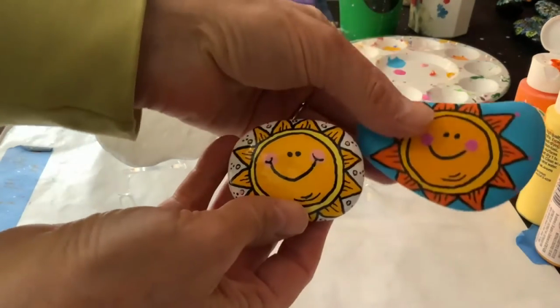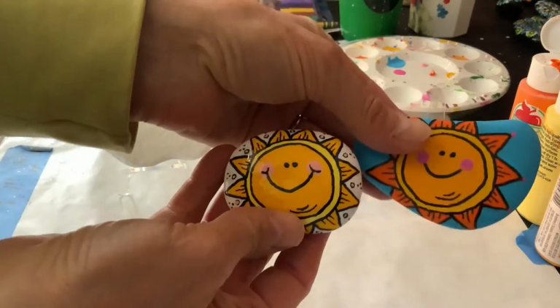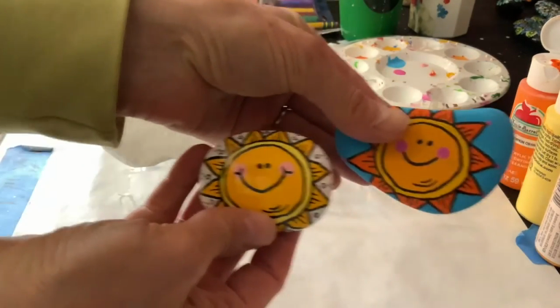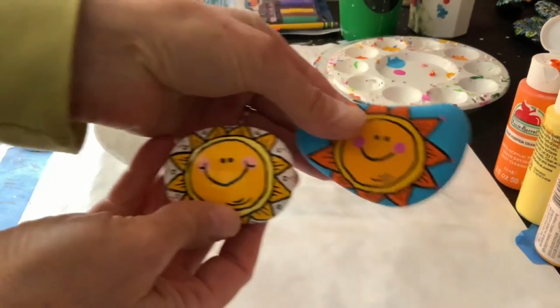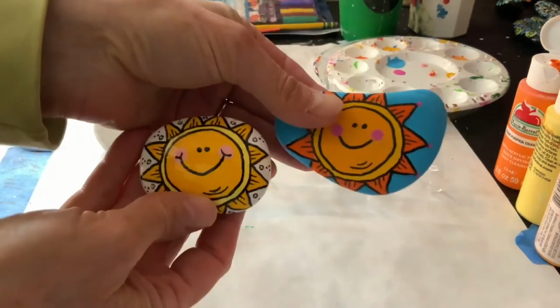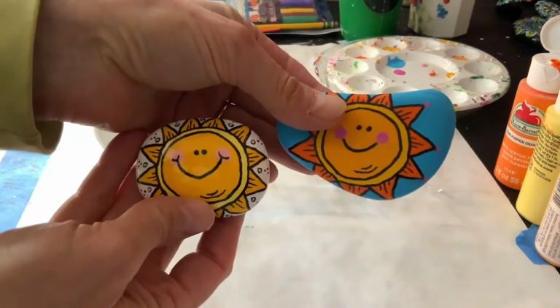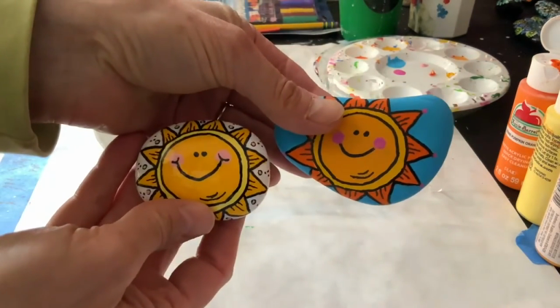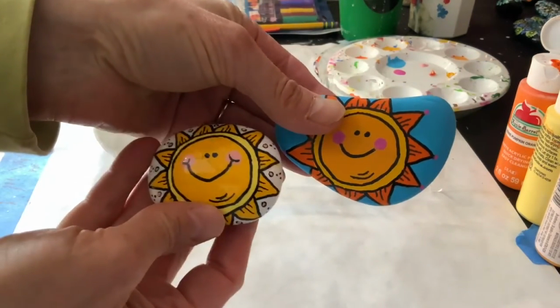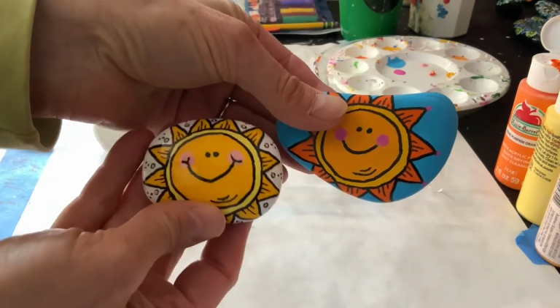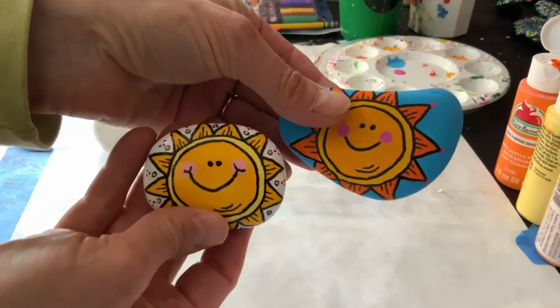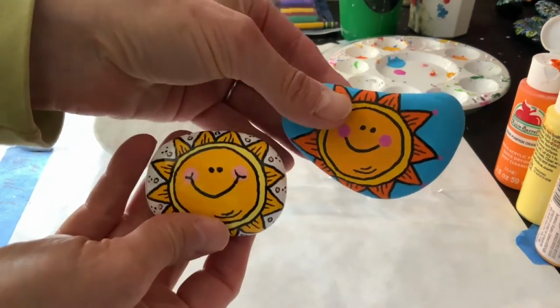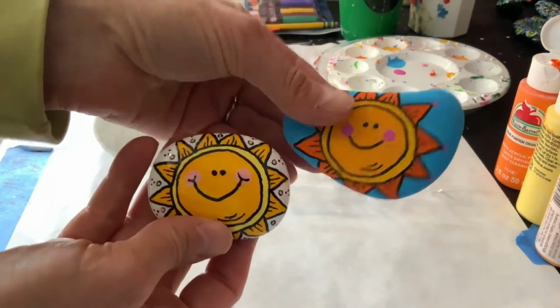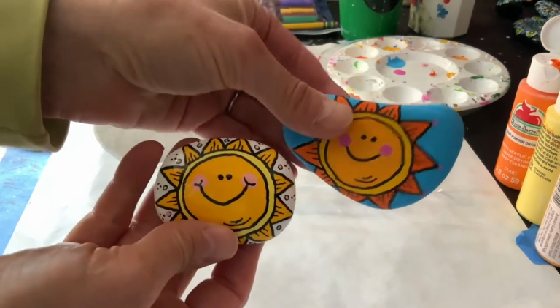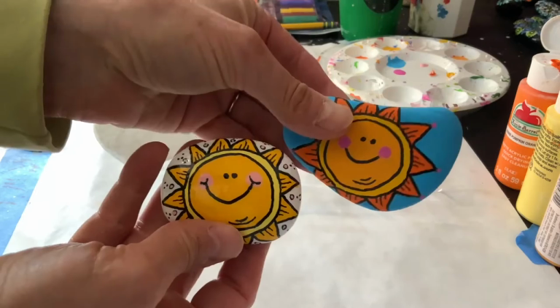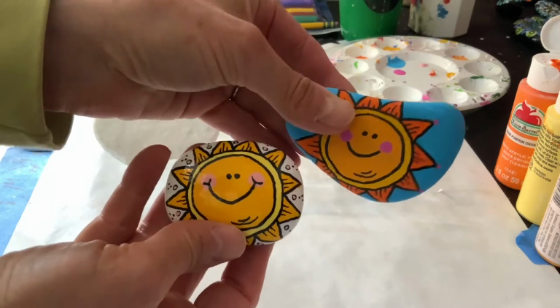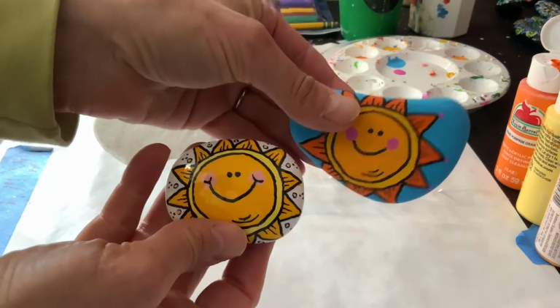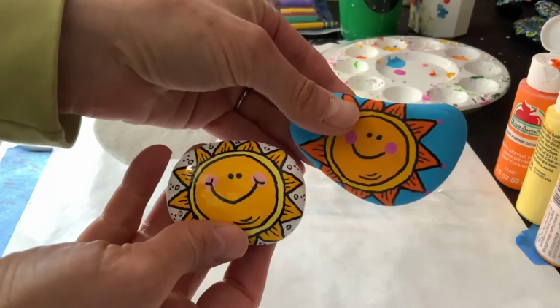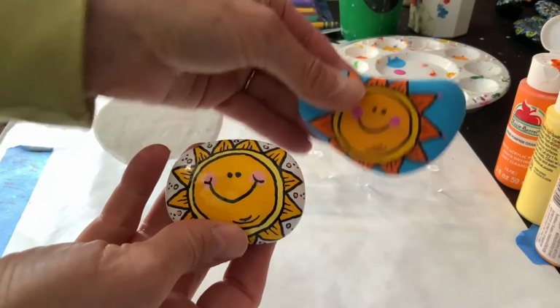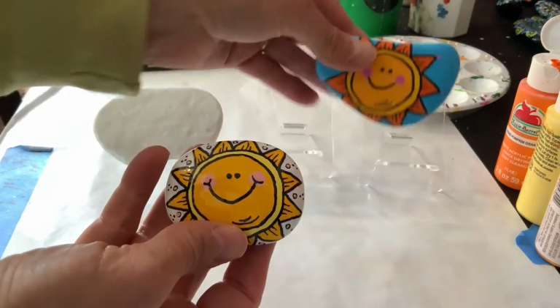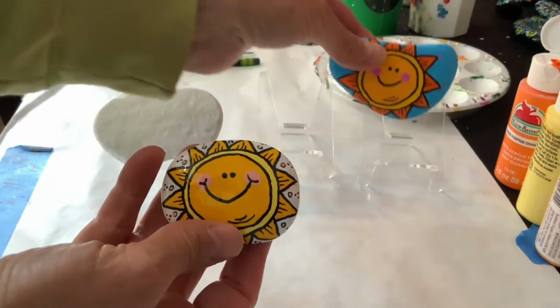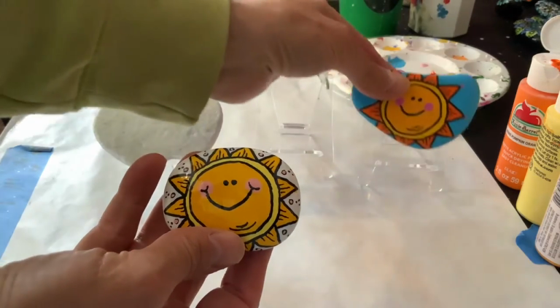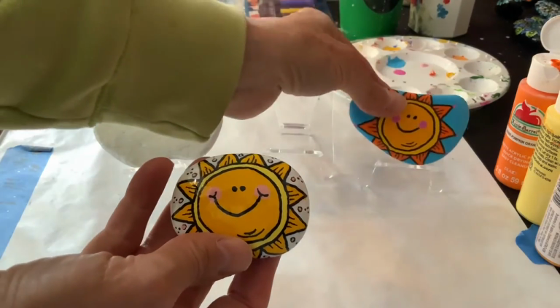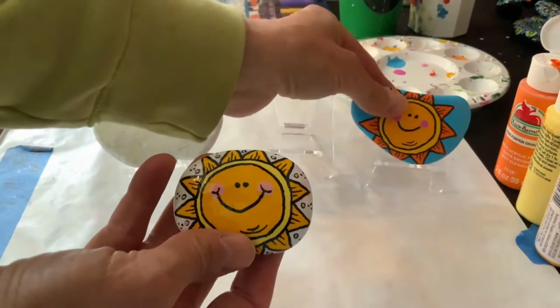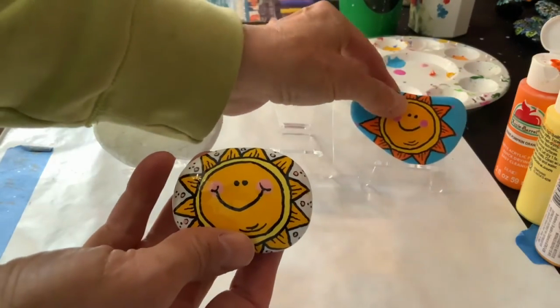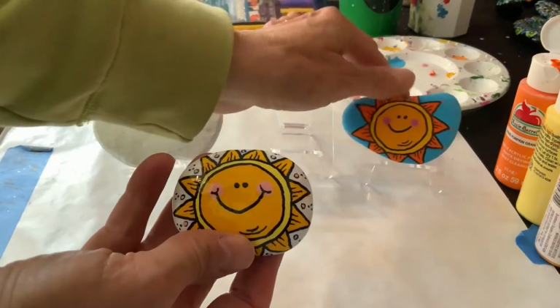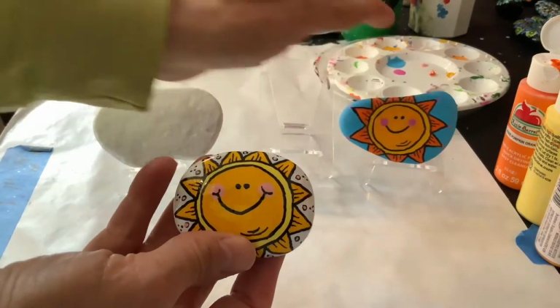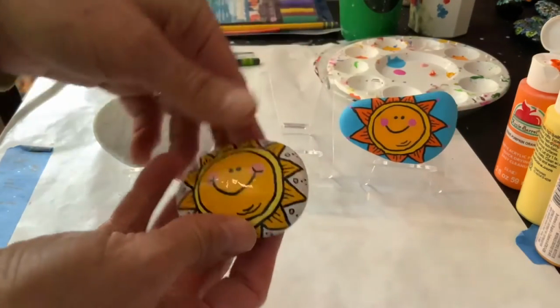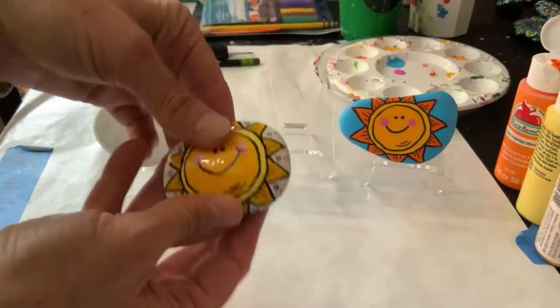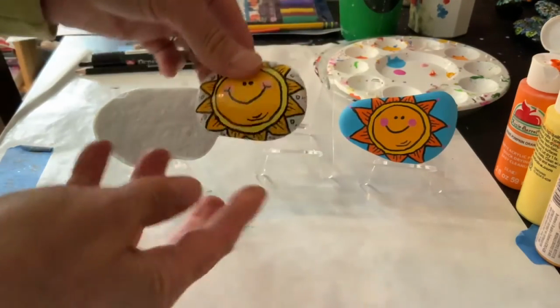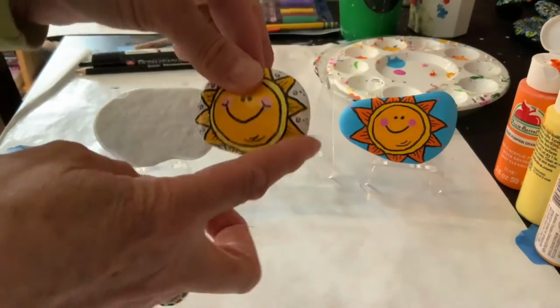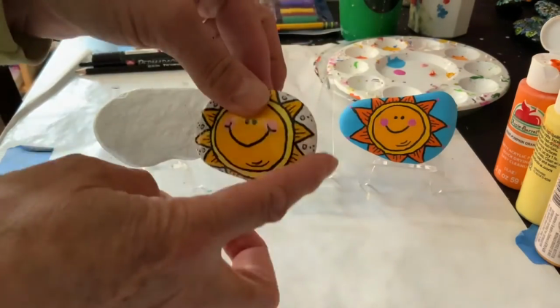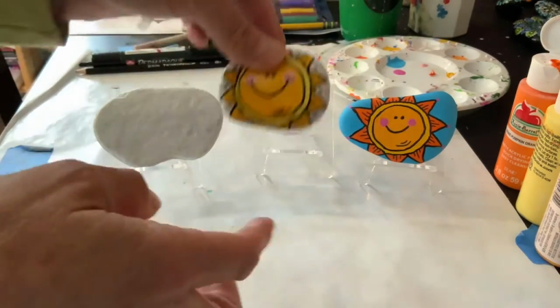I did it in two different shades of yellow — one with a blue background and one just with white.